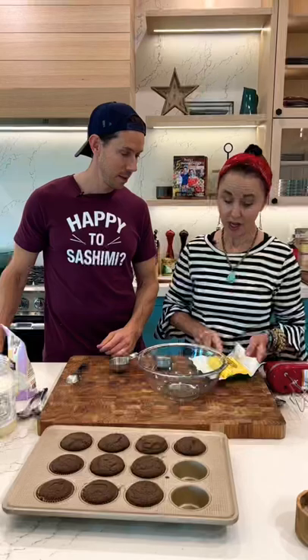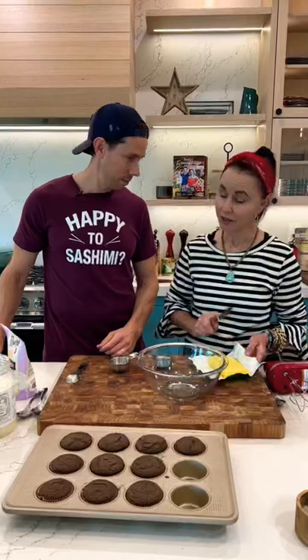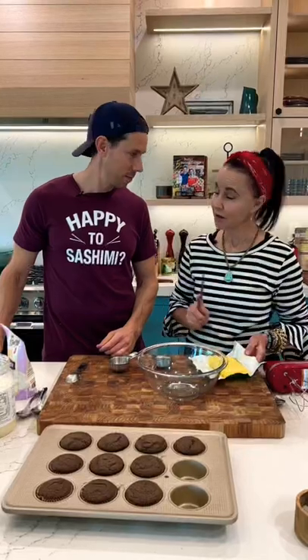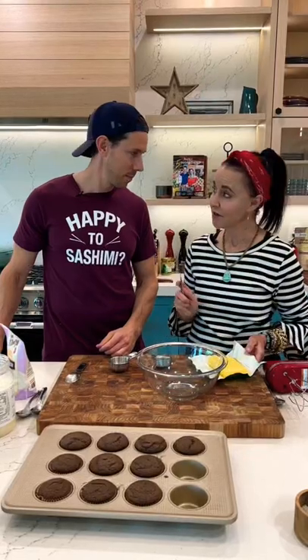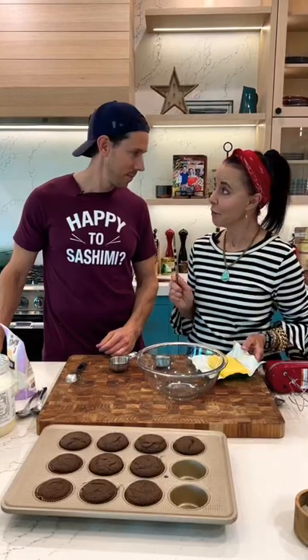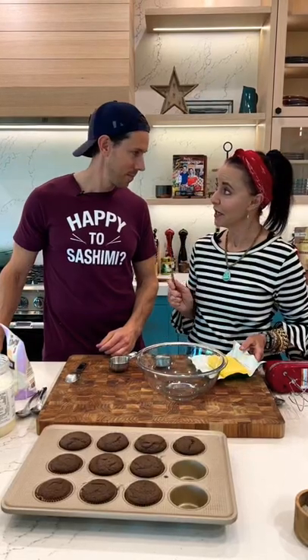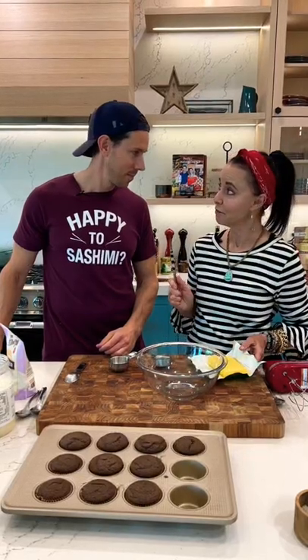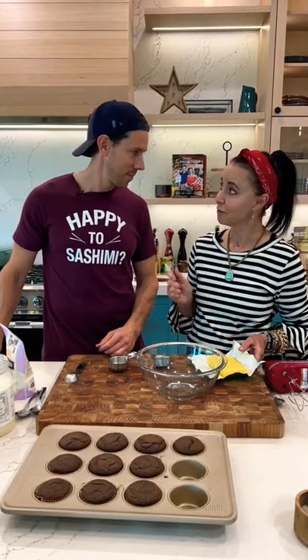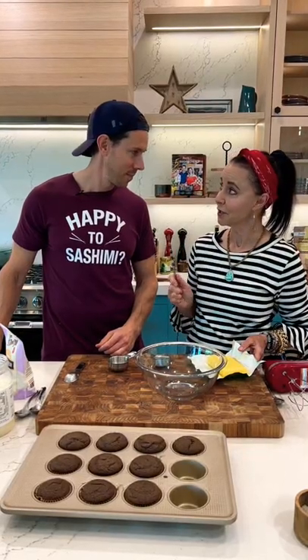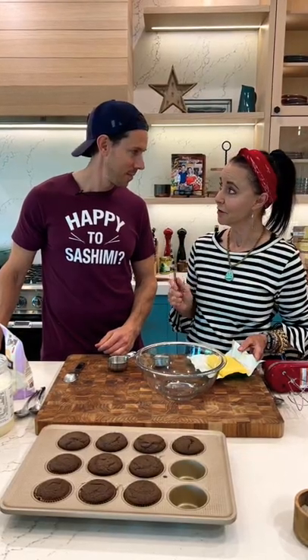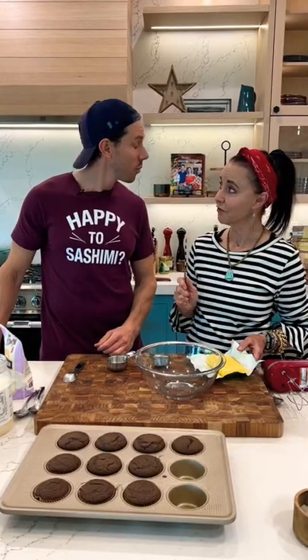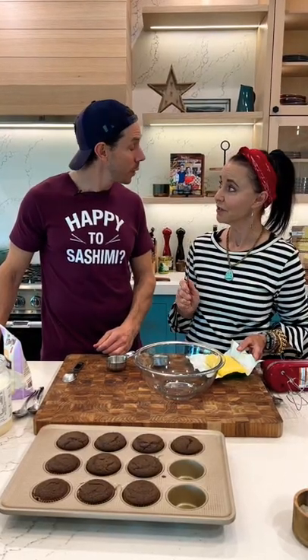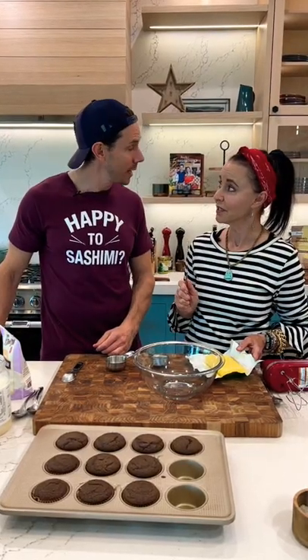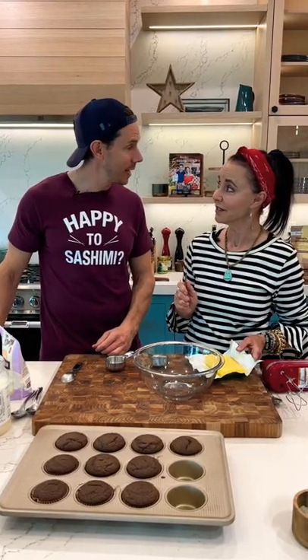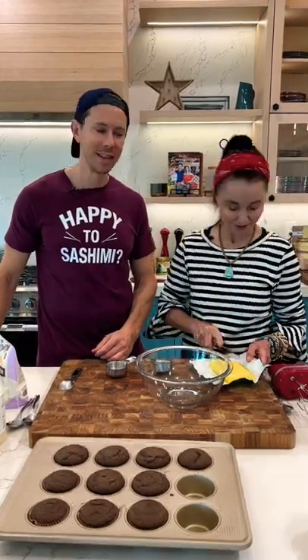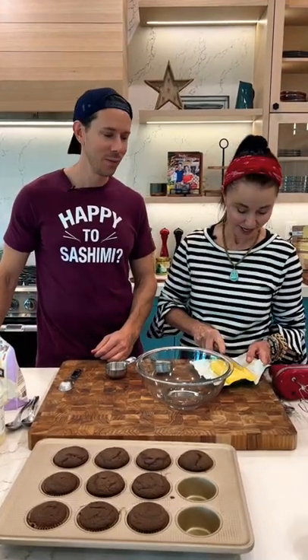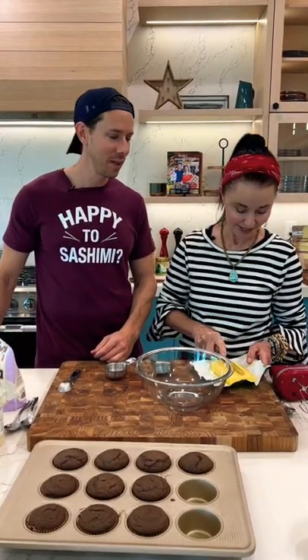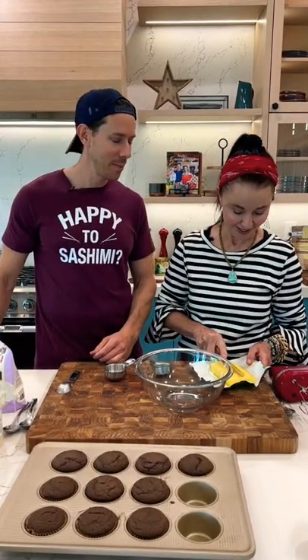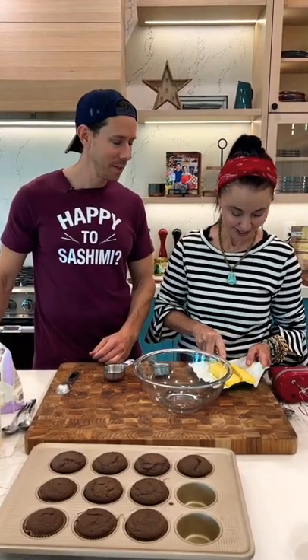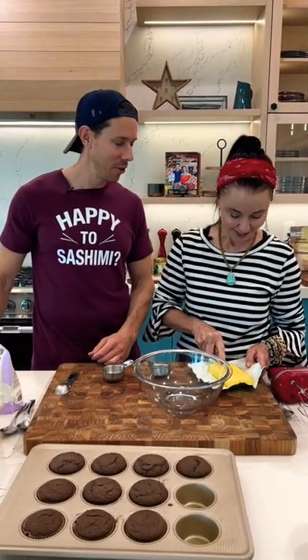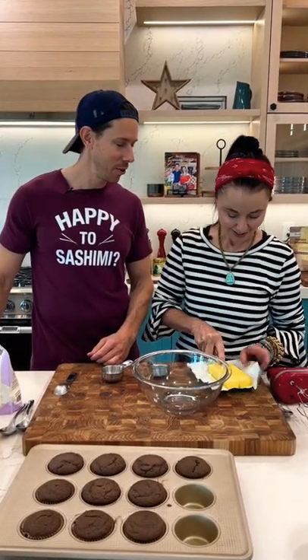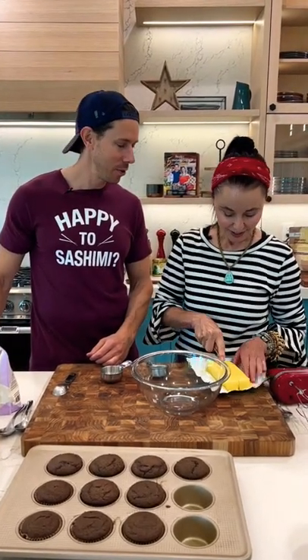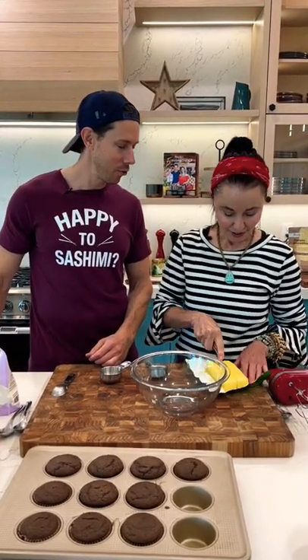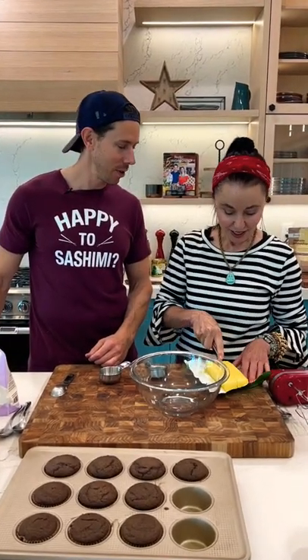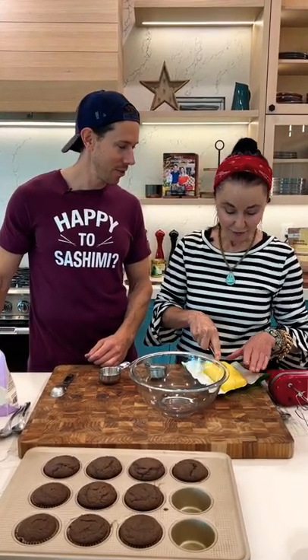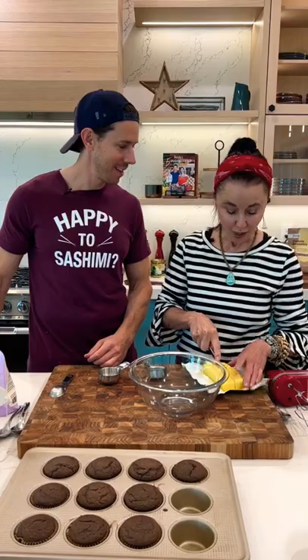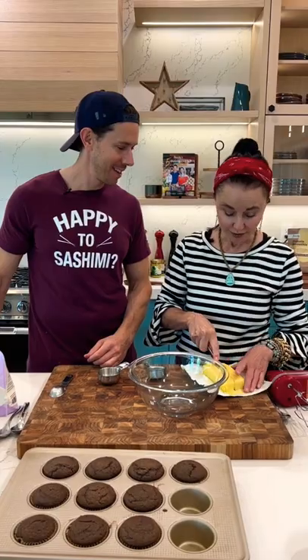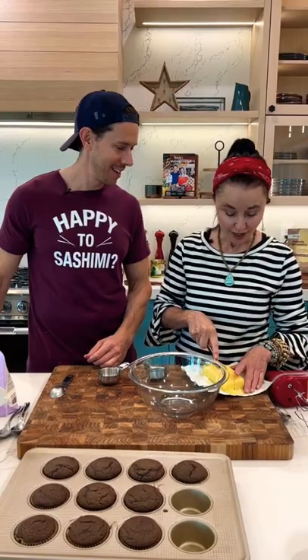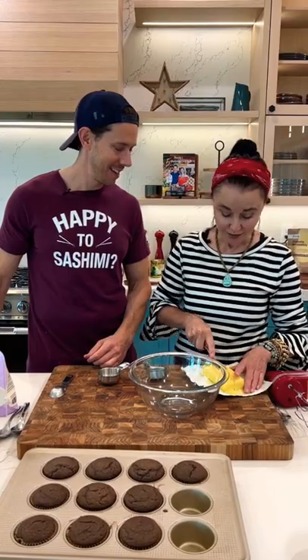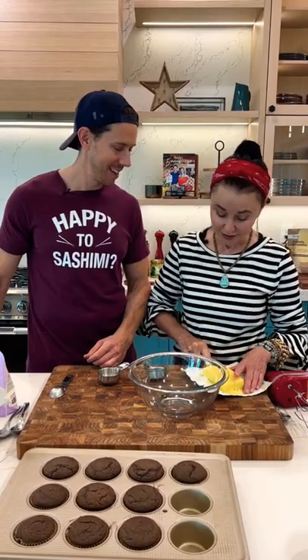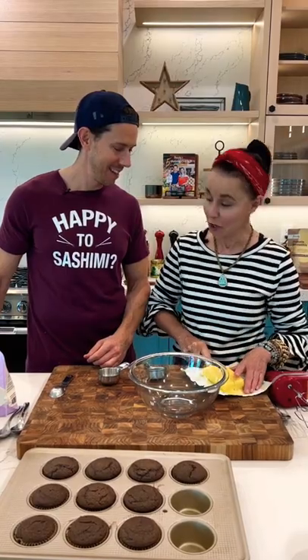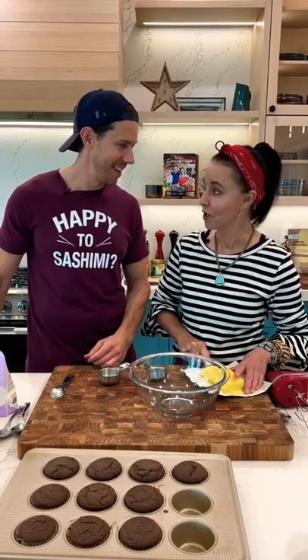You know, I've never made buttercream. Really? What do they say about teaching old dogs new tricks? Yeah, well, this is an old dog.